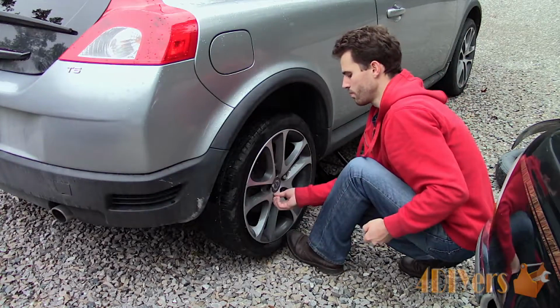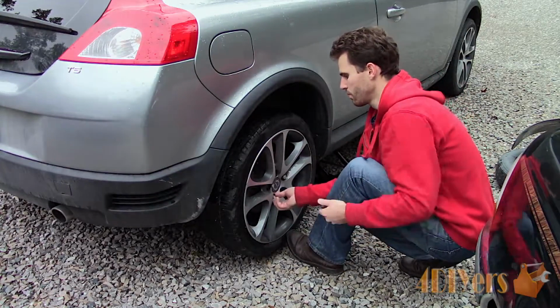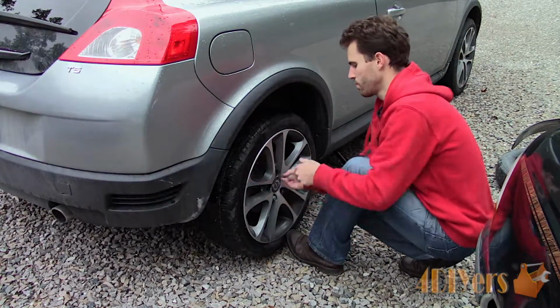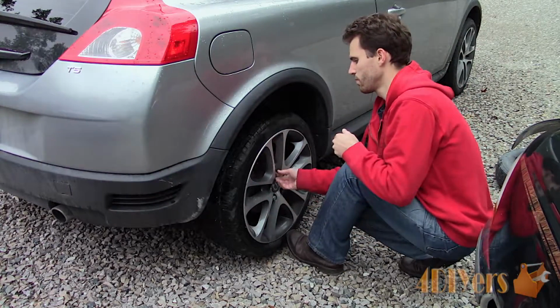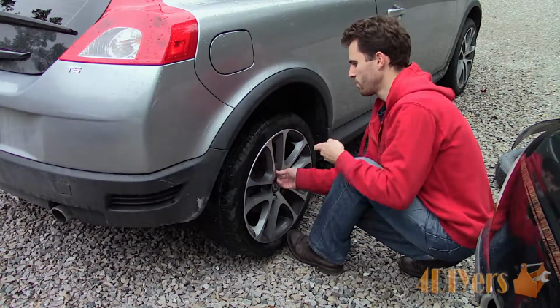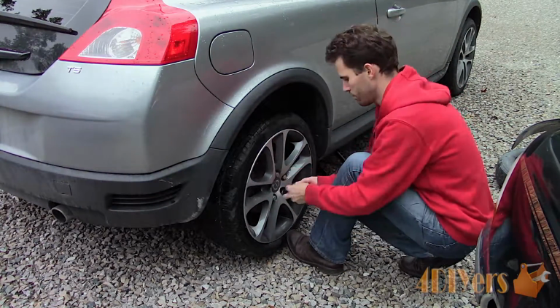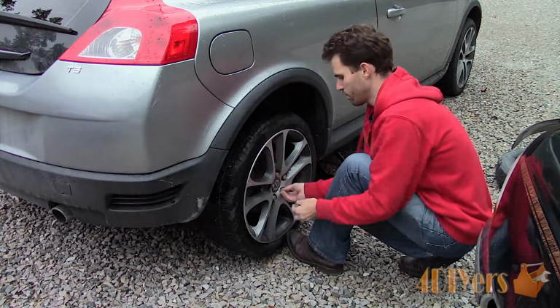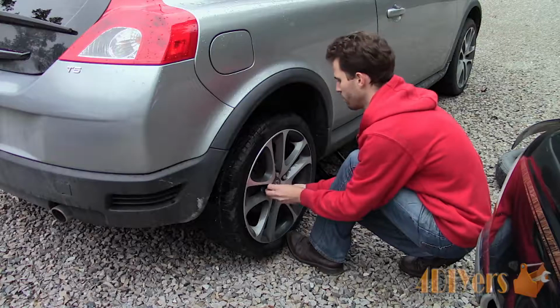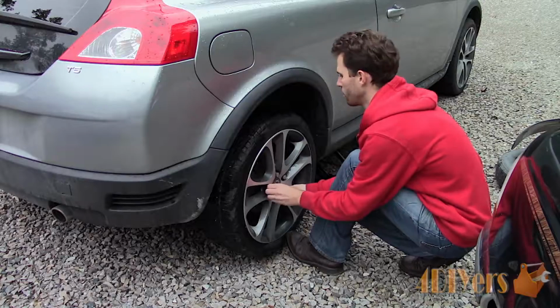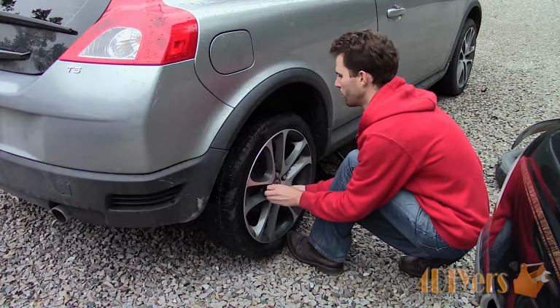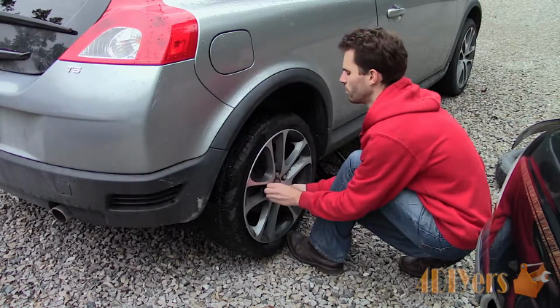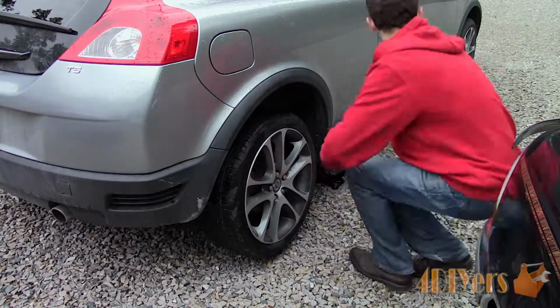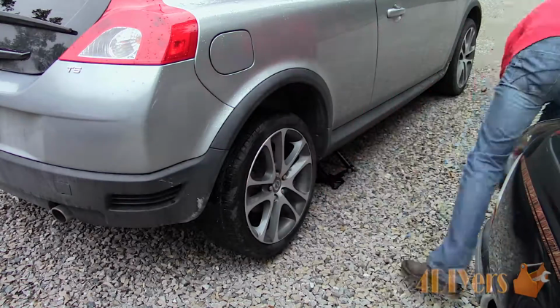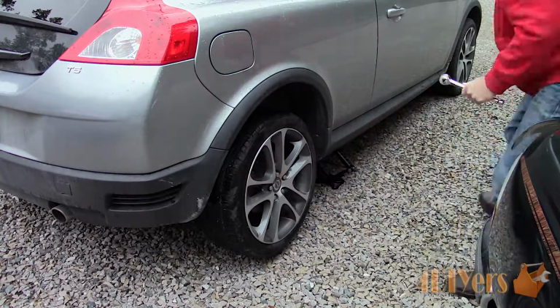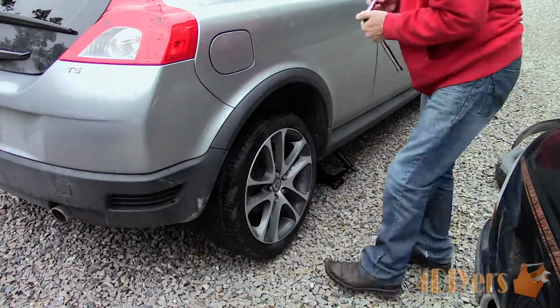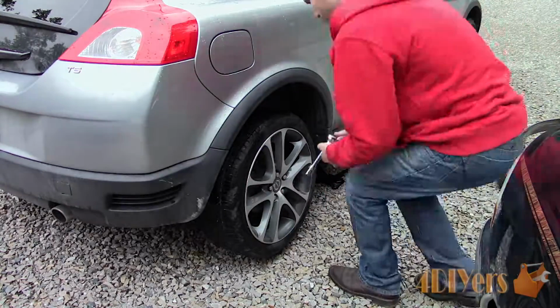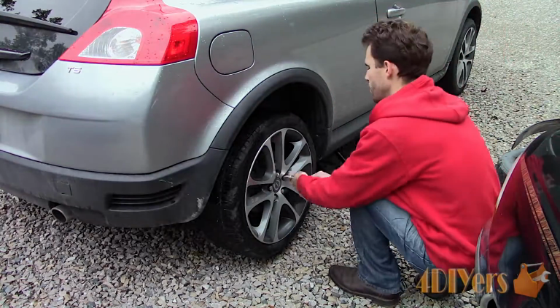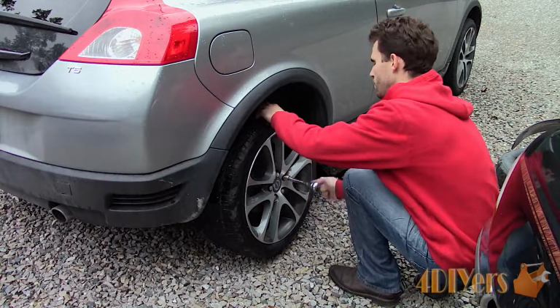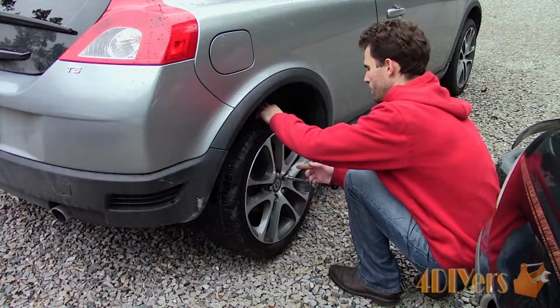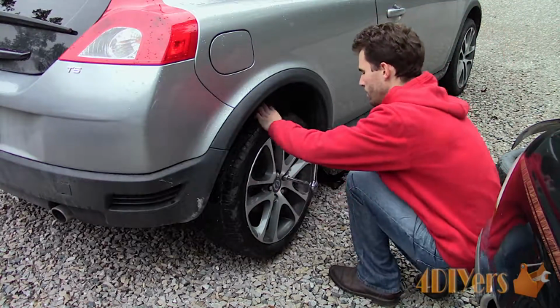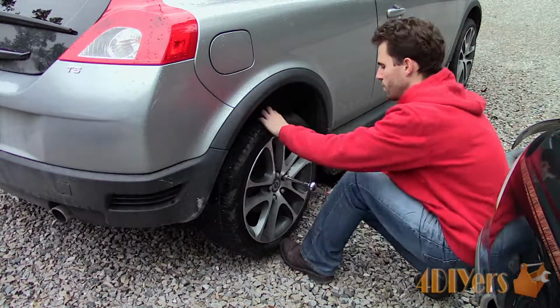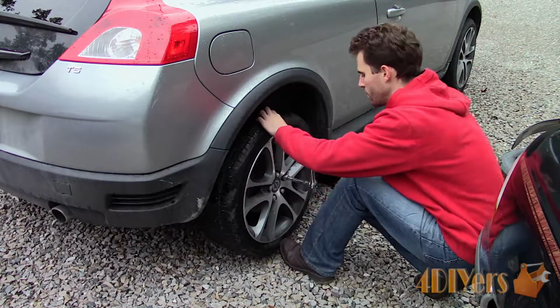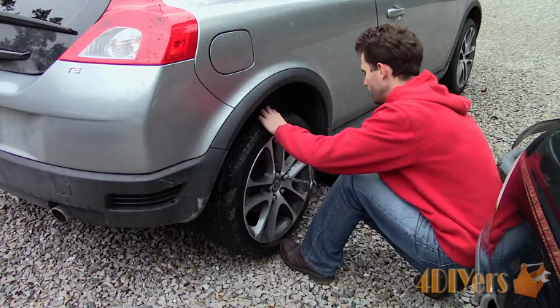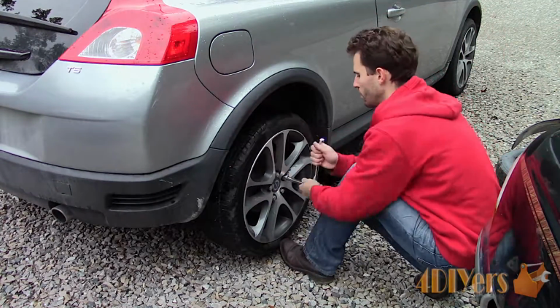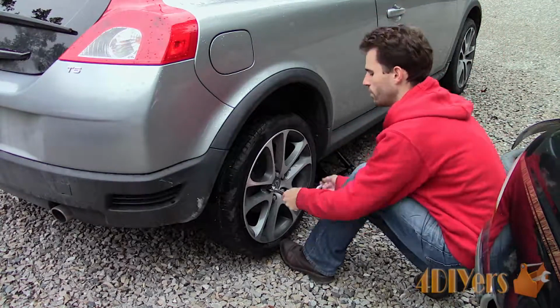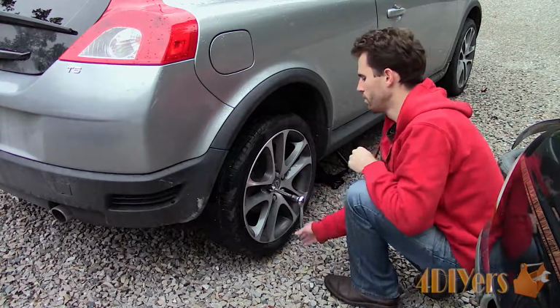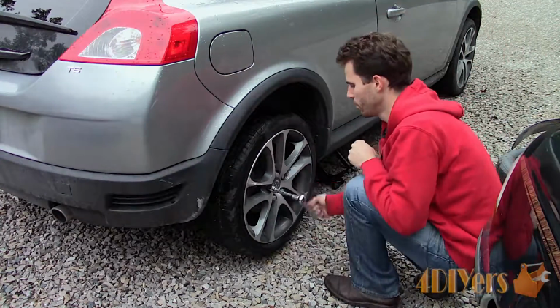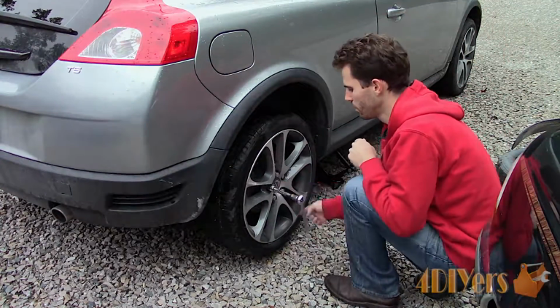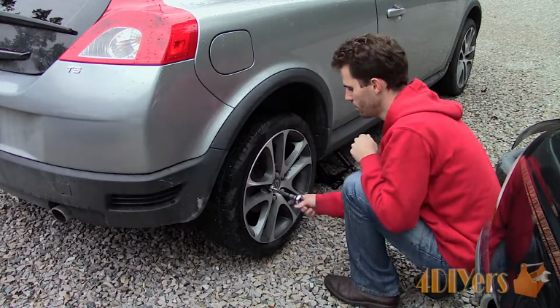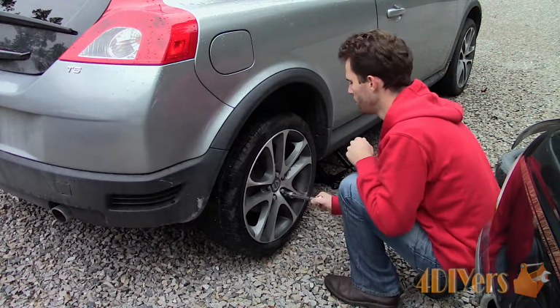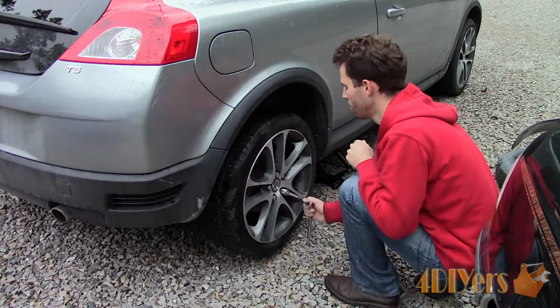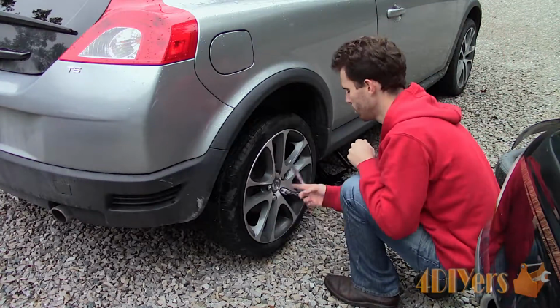As a tip, depending on your vehicle, if you have enough room this repair can be done on your vehicle rather than removing the wheel.